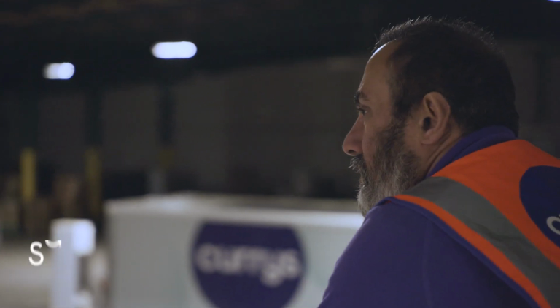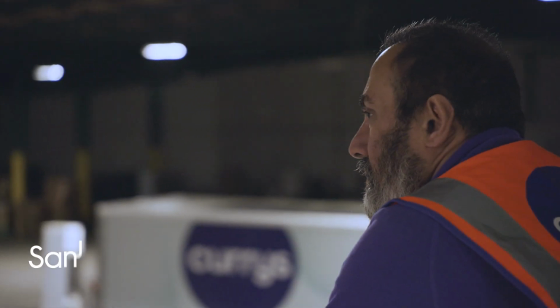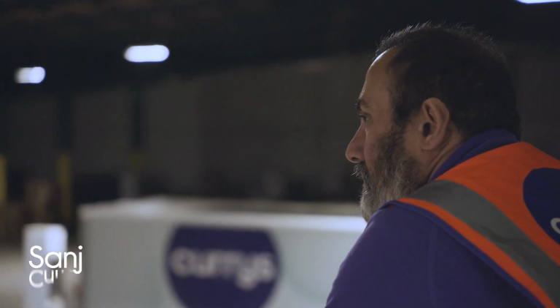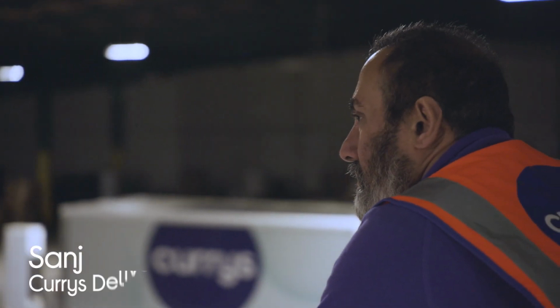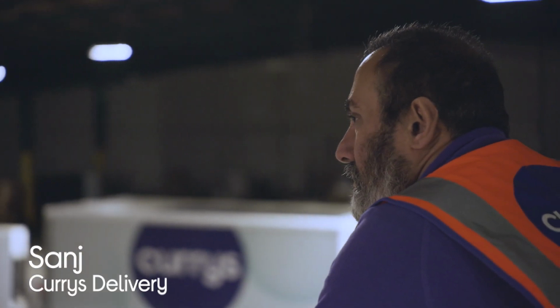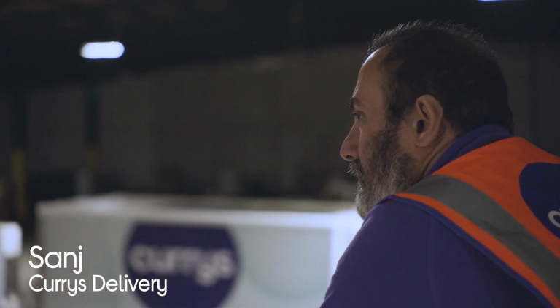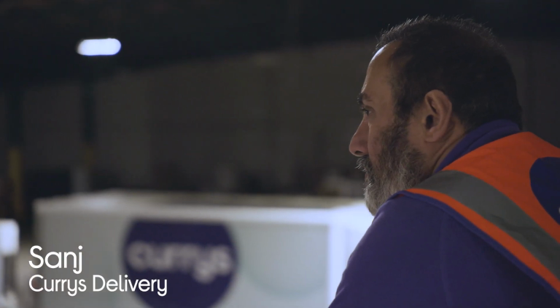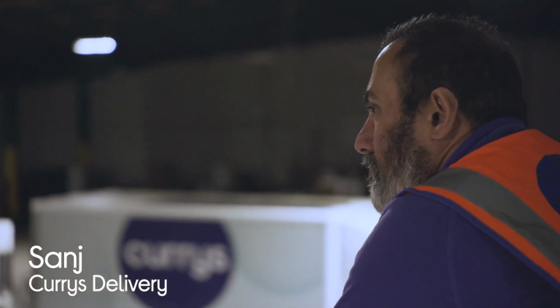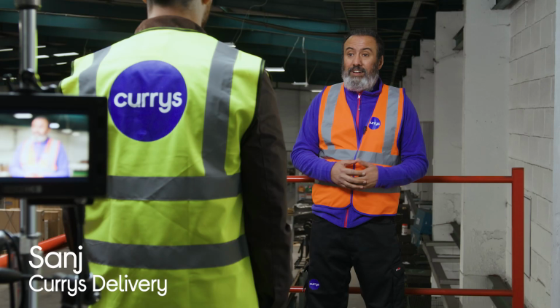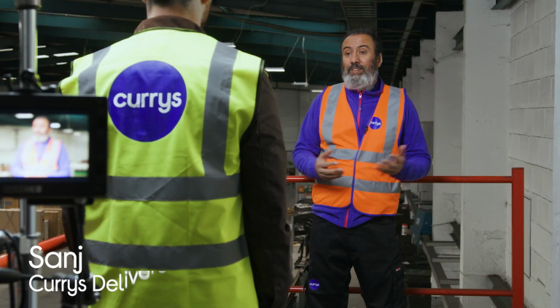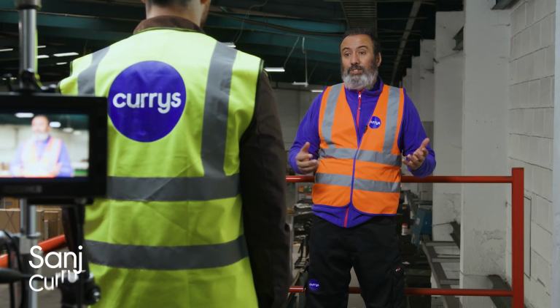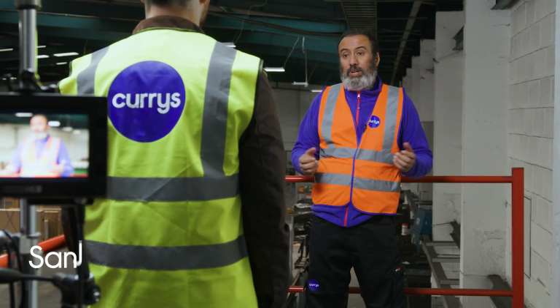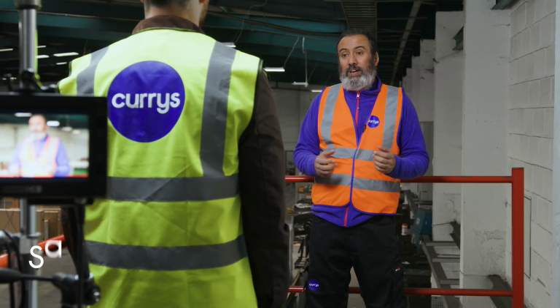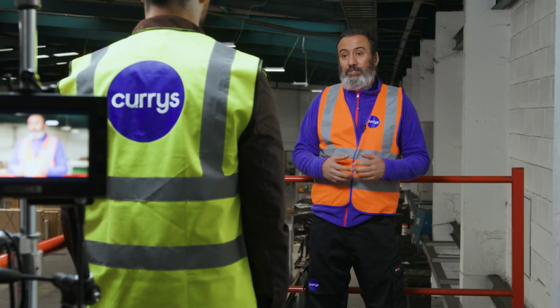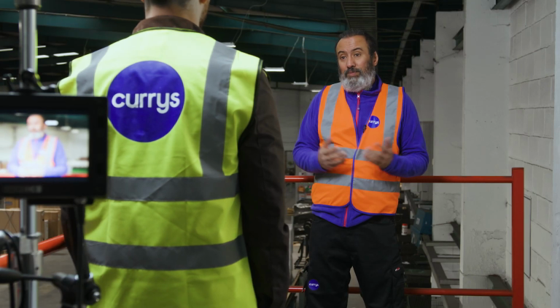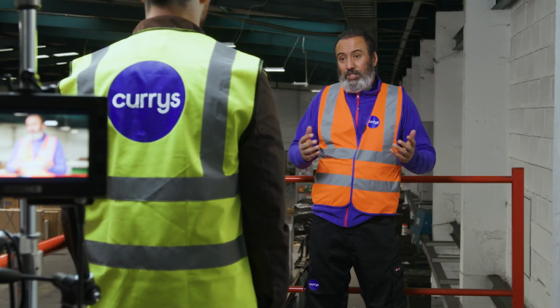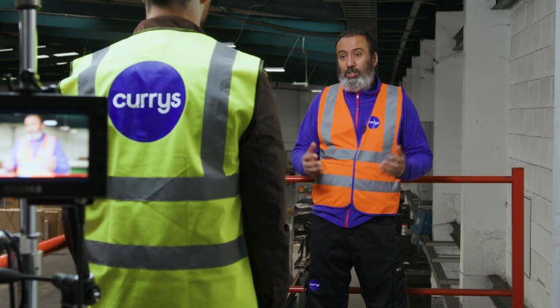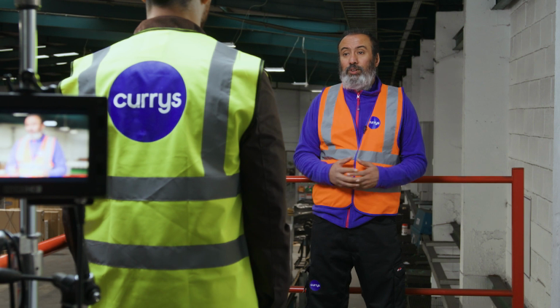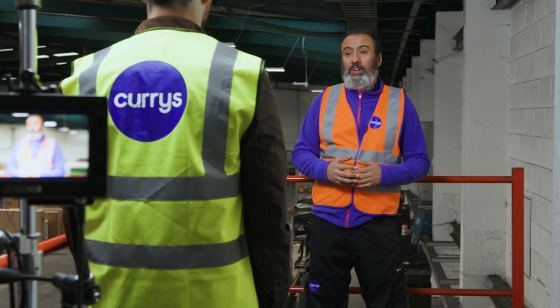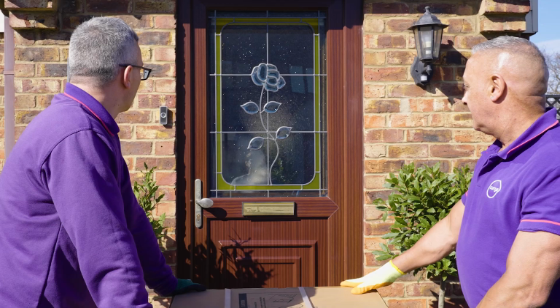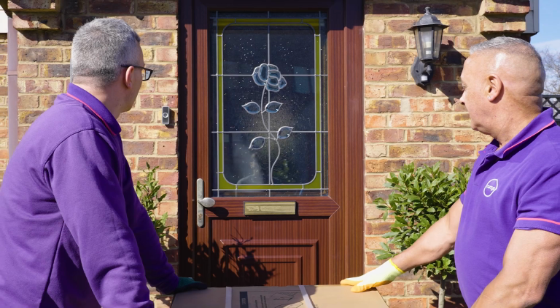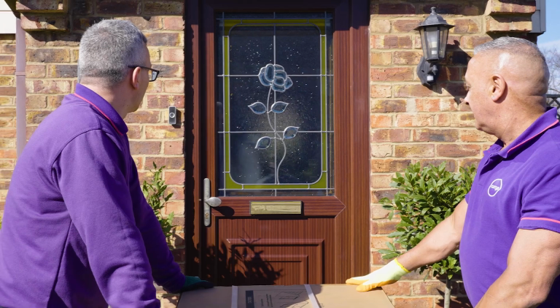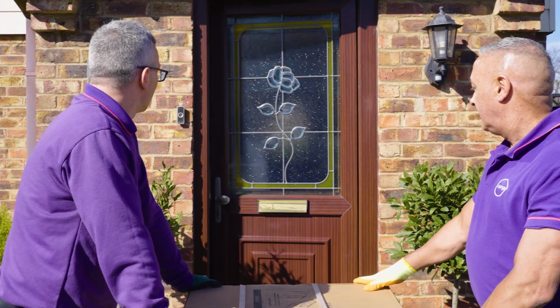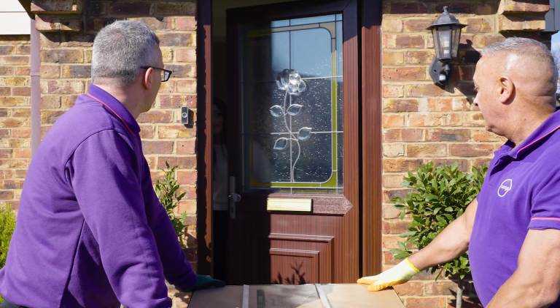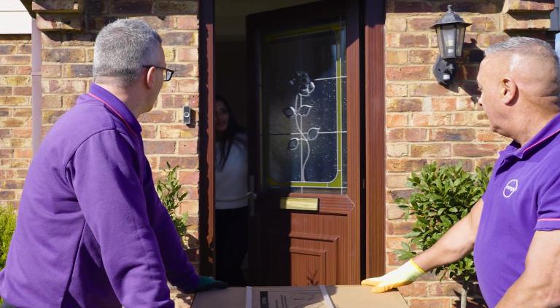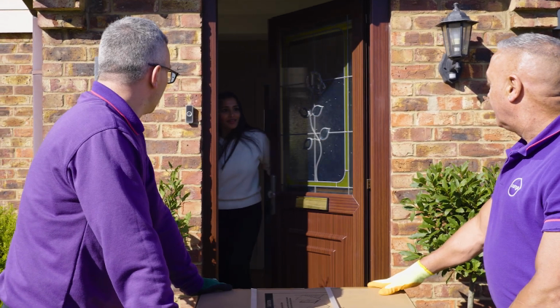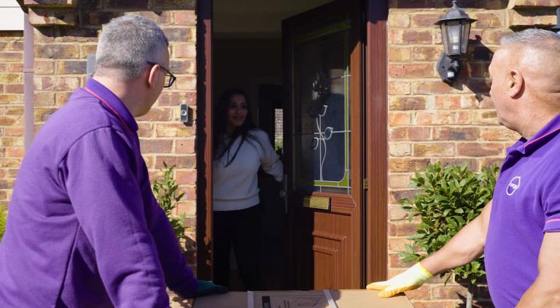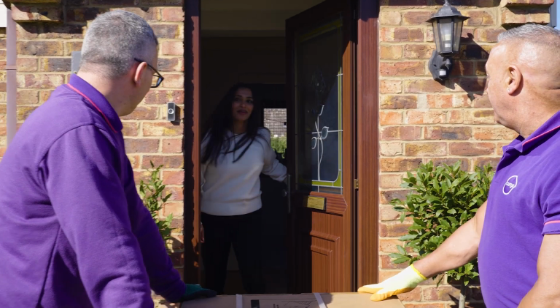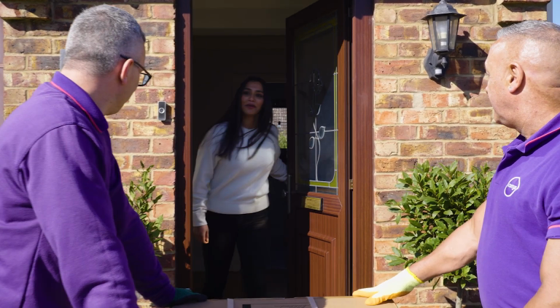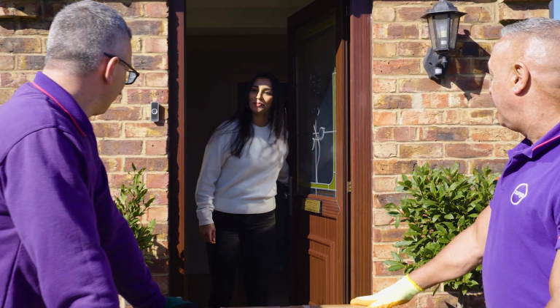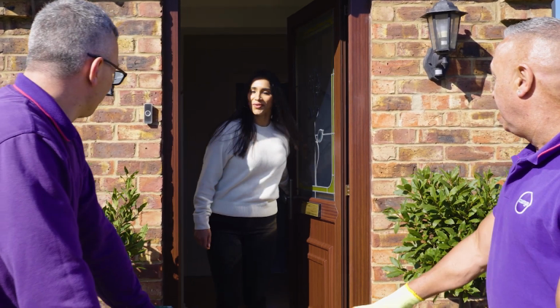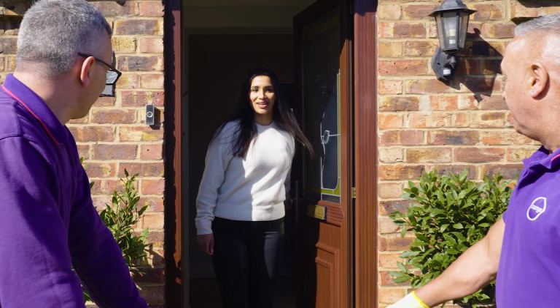Hi, I'm Sanj from Currys and I'm here to talk about some things you could do to make sure we deliver your electric cooker right the first time.